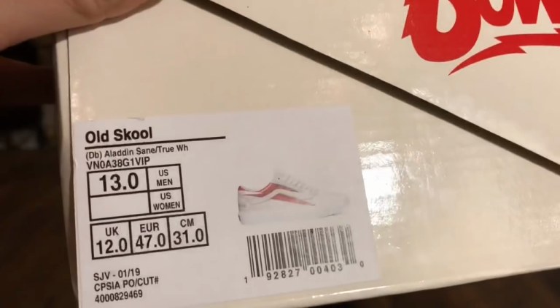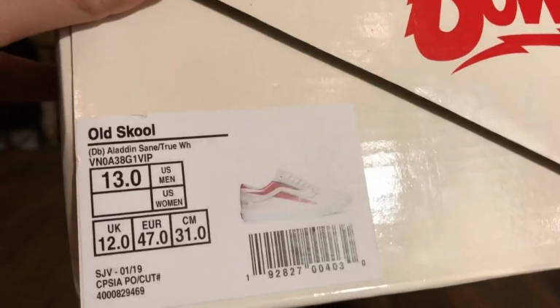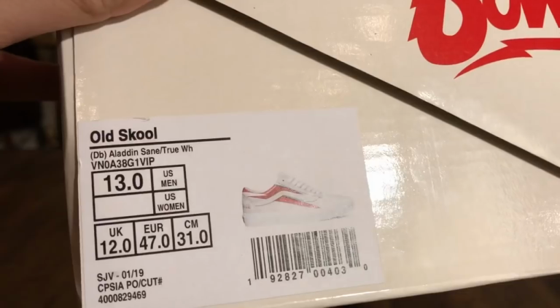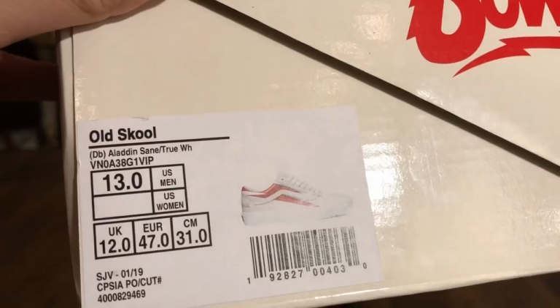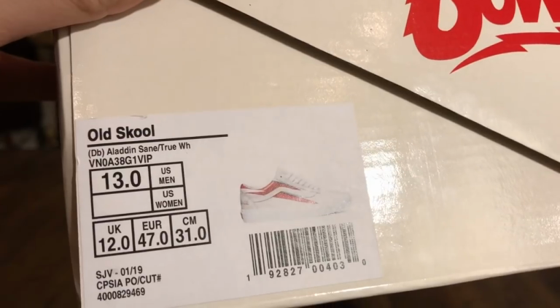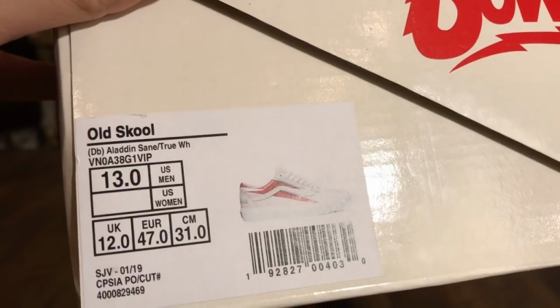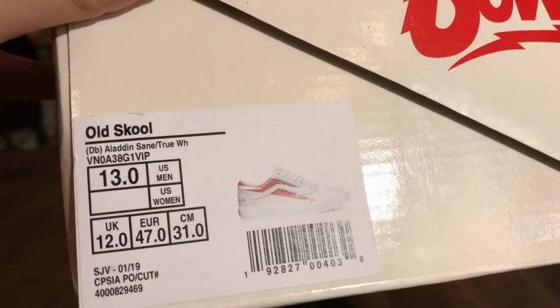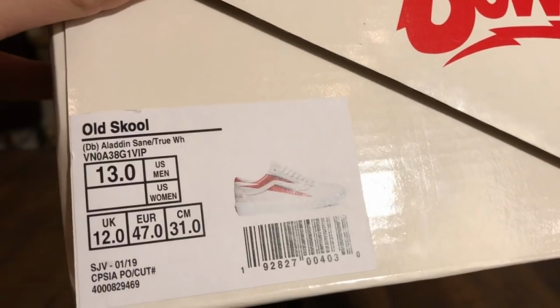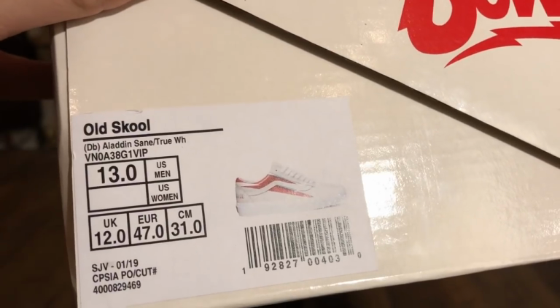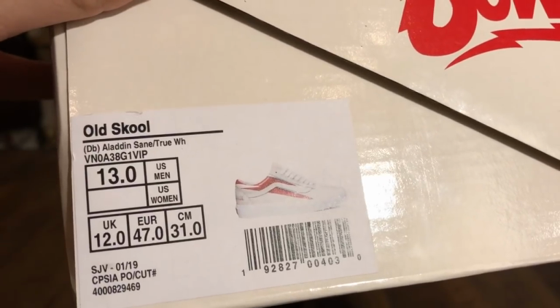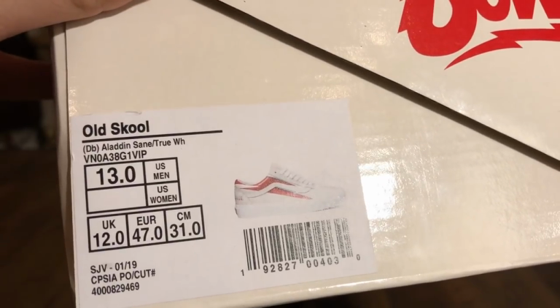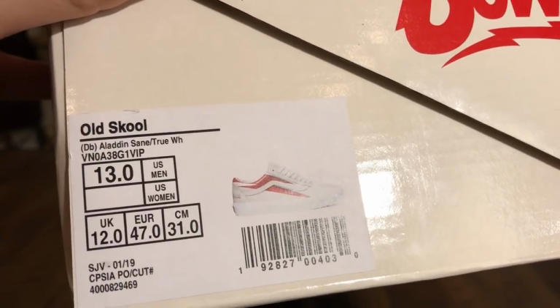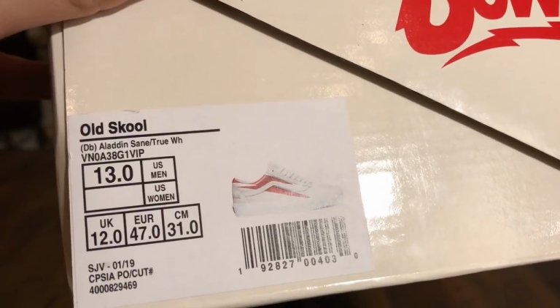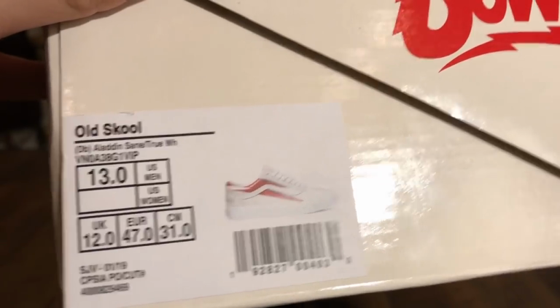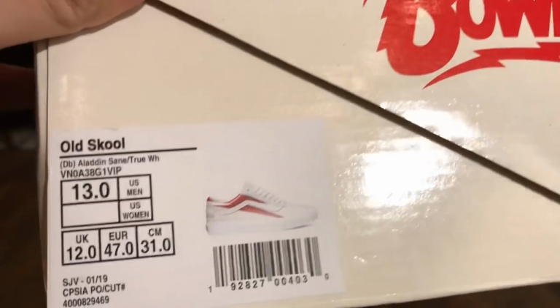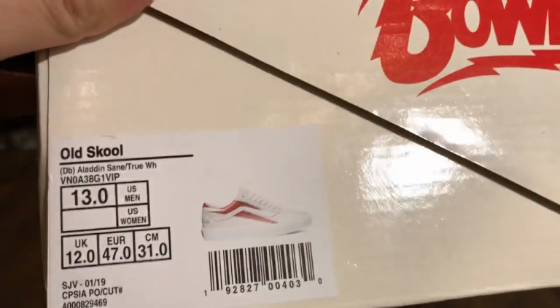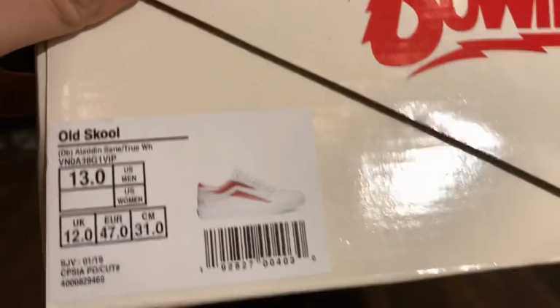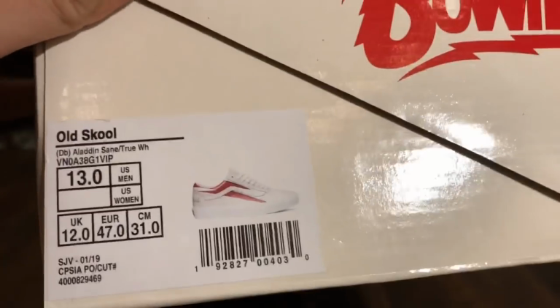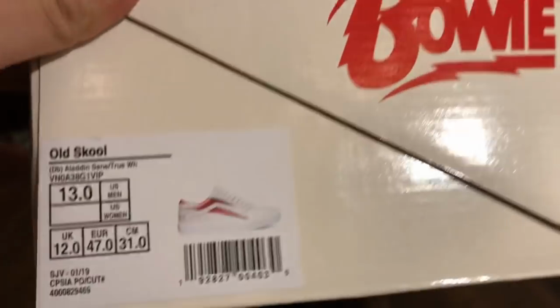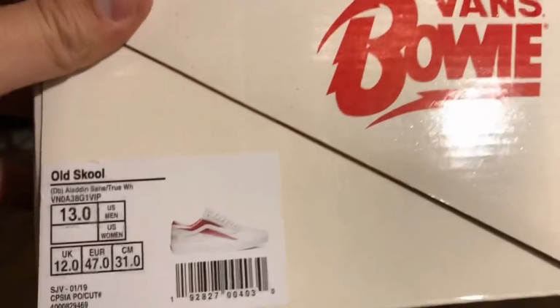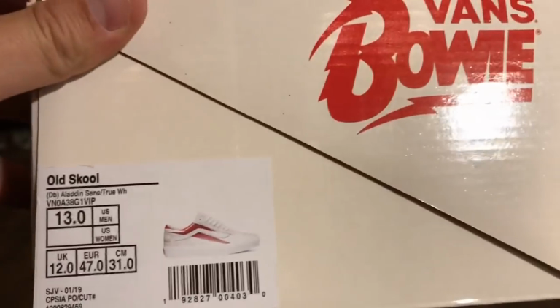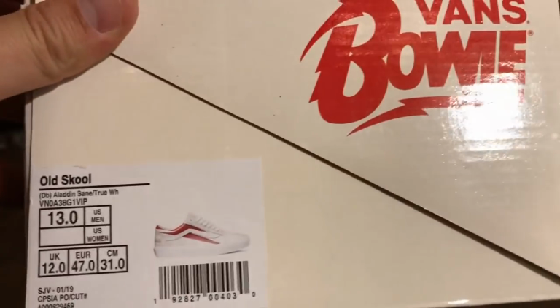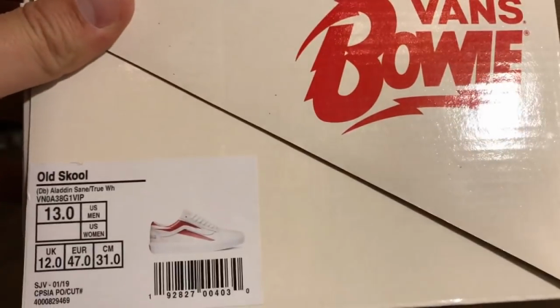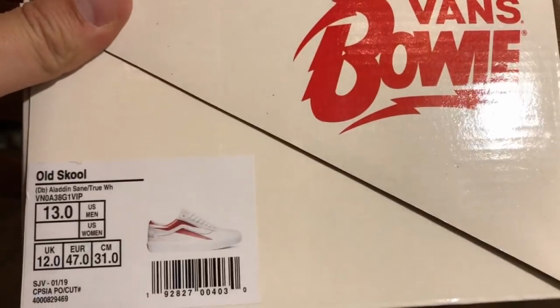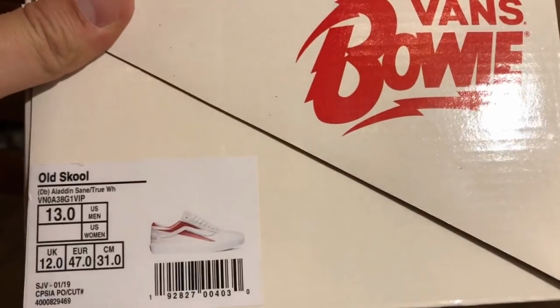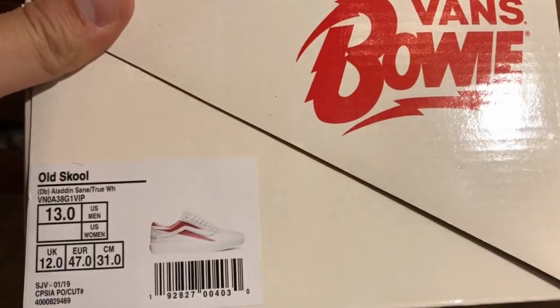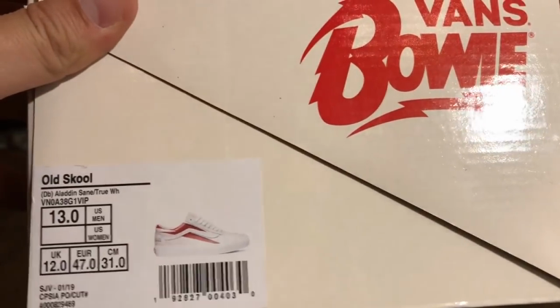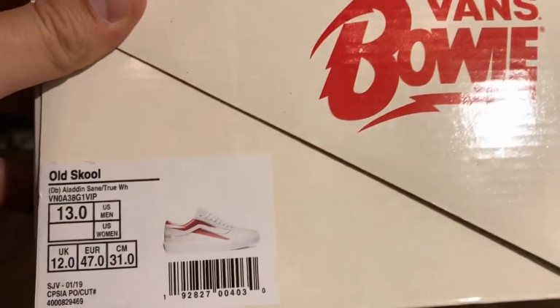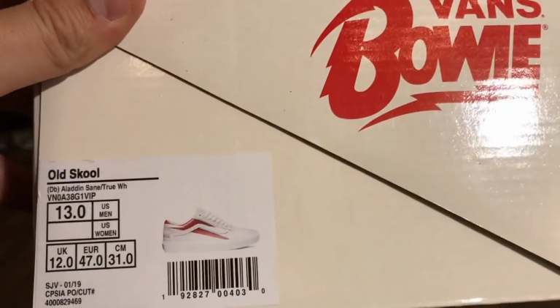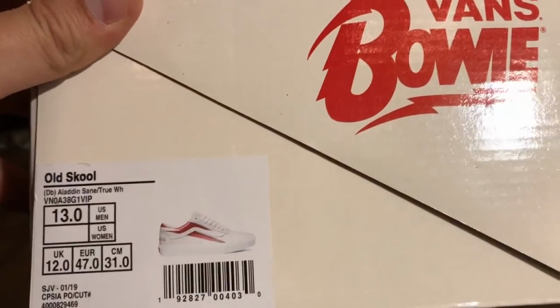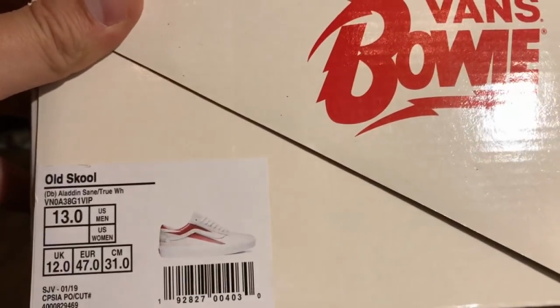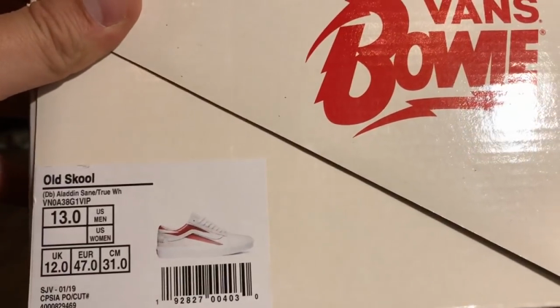Today I got a pair of old schools from the brand new Vans David Bowie collection, just dropped today. The colorway on these is Aladdin Sane True White. These are size 13 and retail was $75.